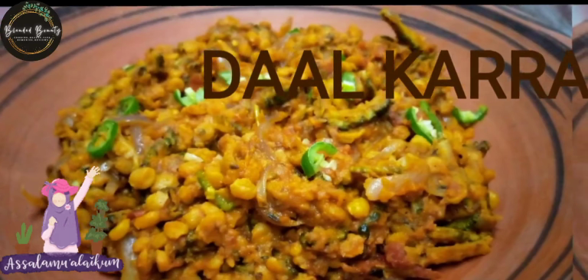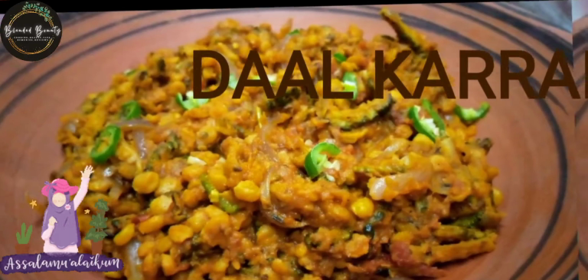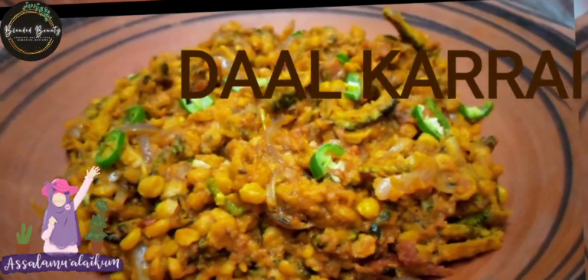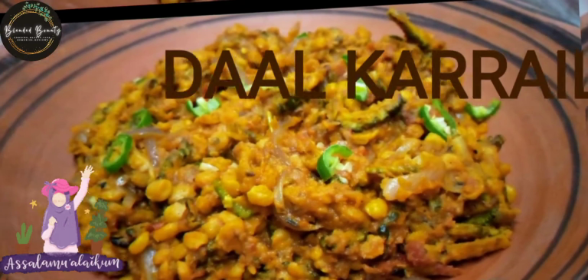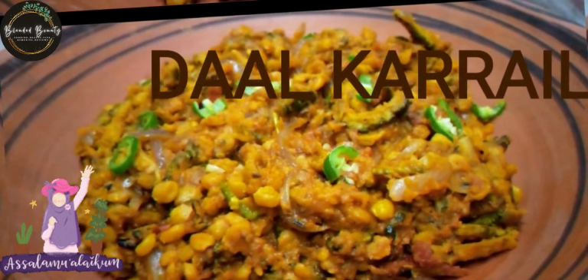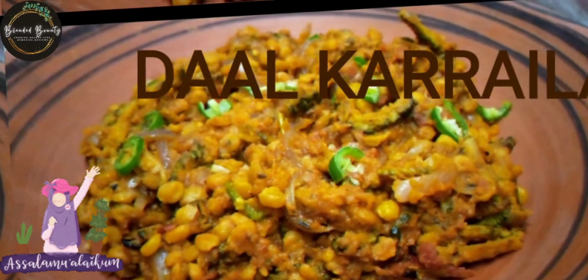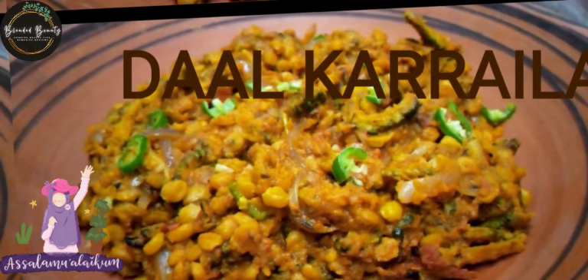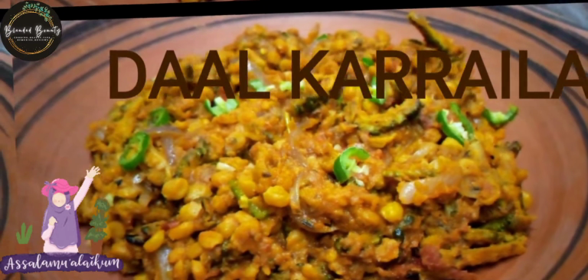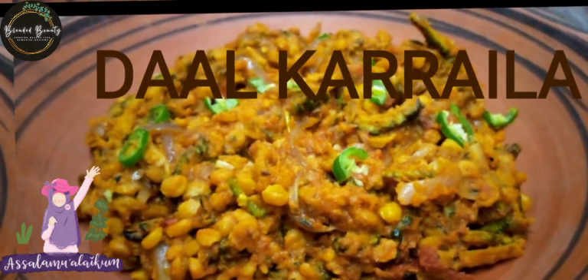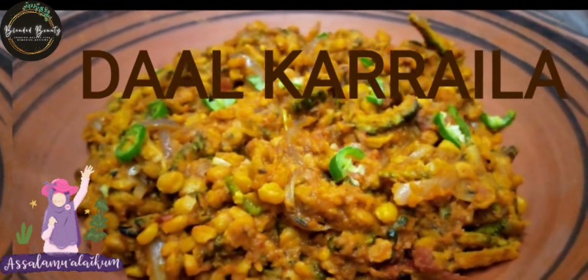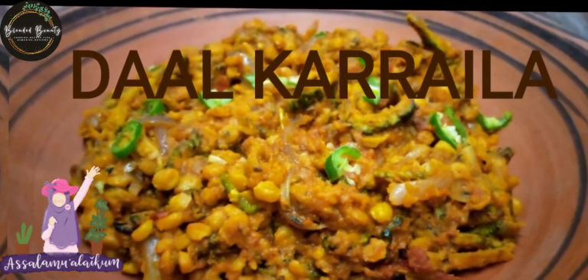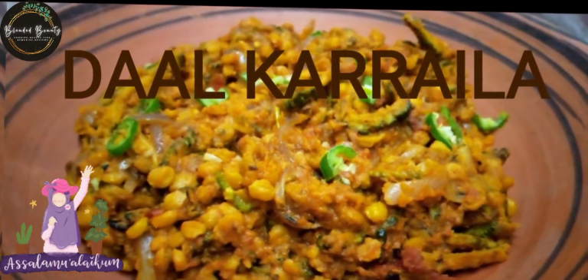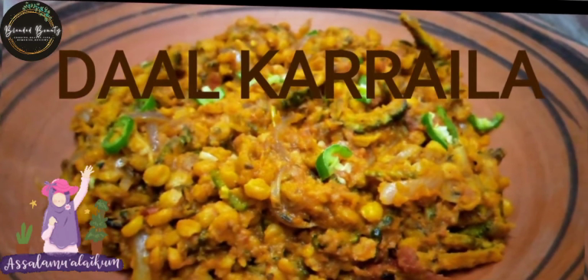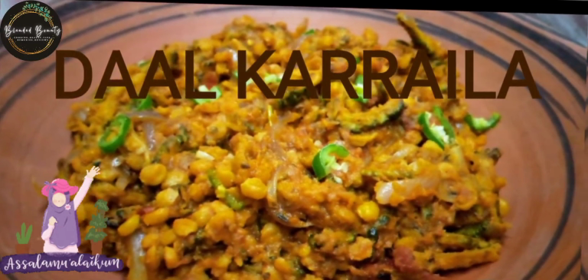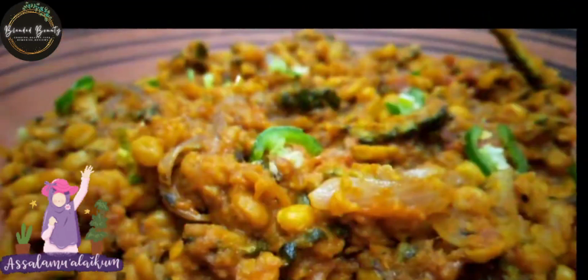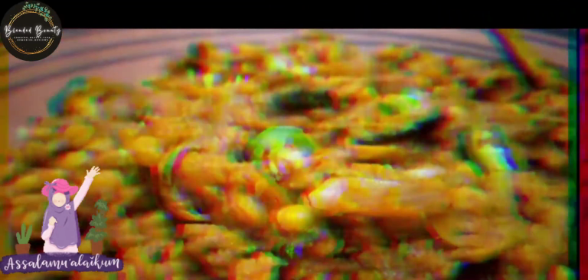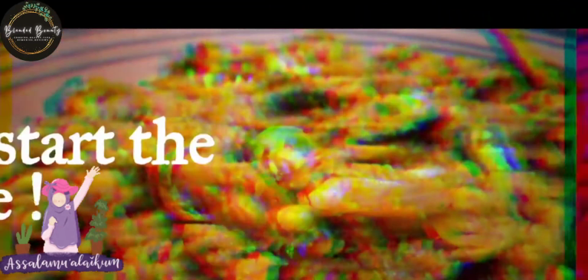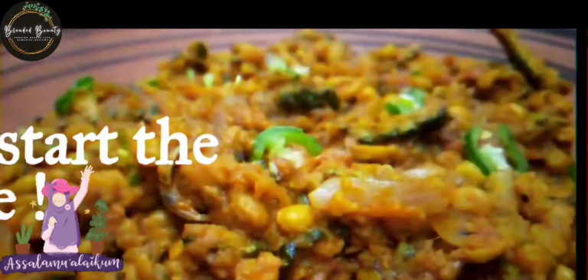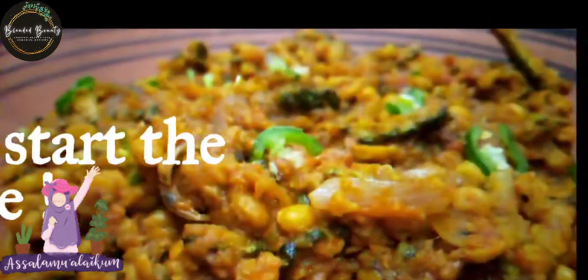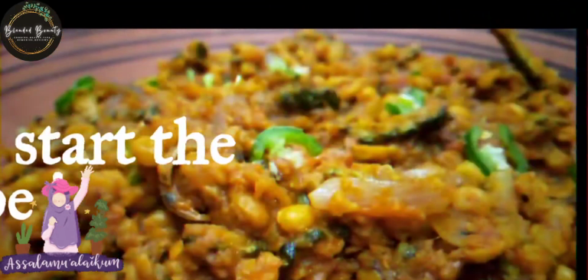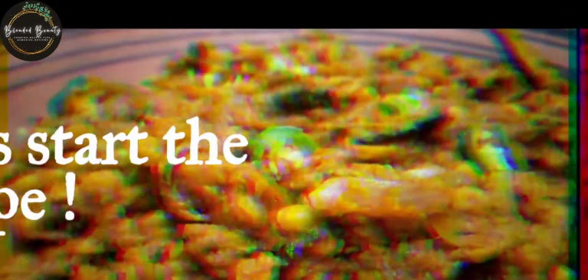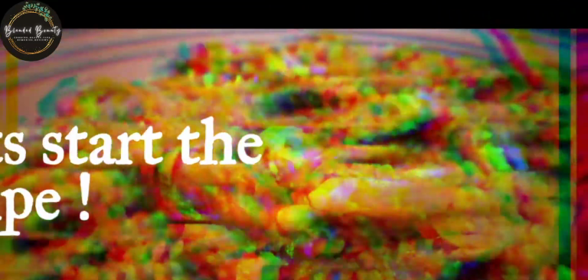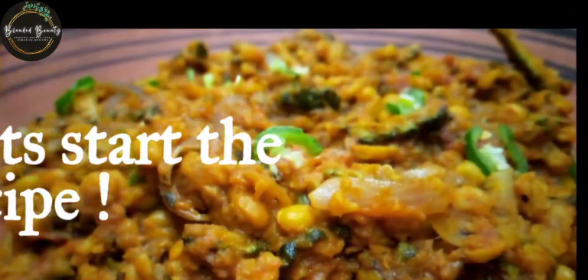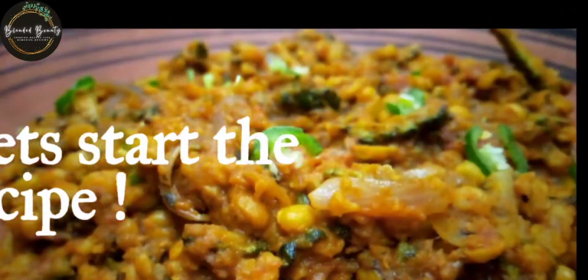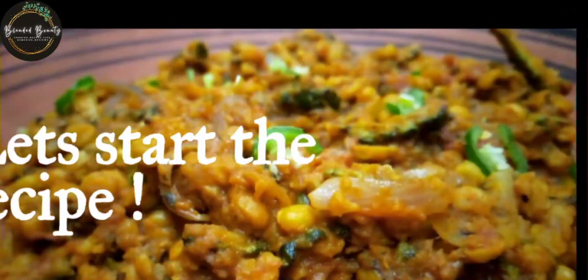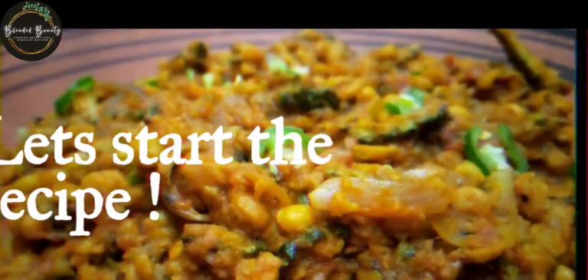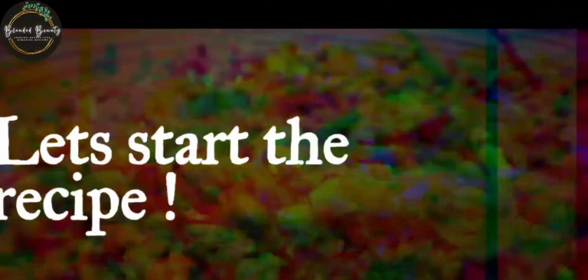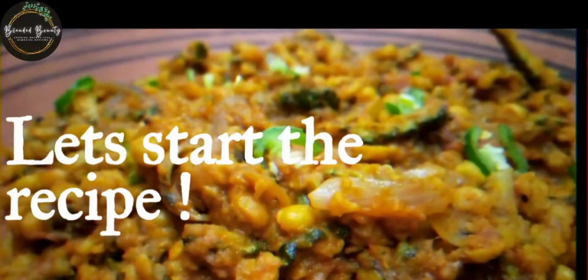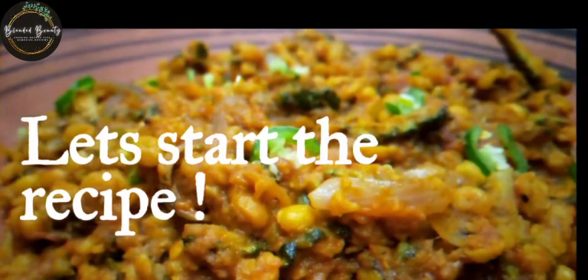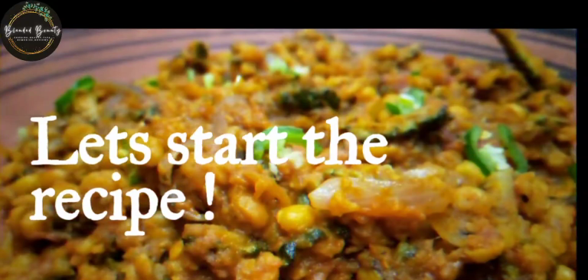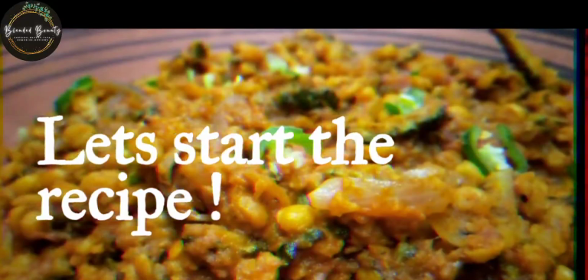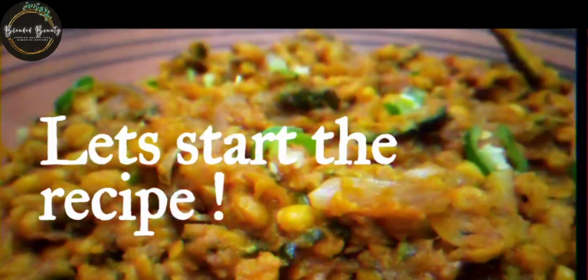Assalamualaikum, today we are going to make the dal kareli. So let's start the recipe.